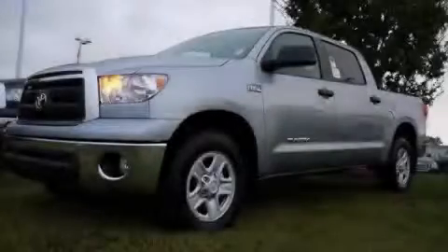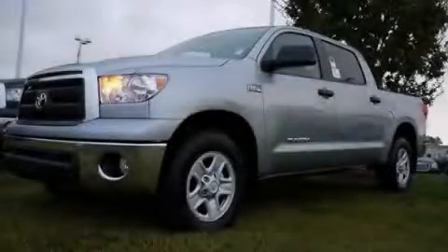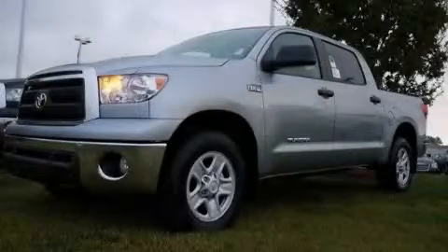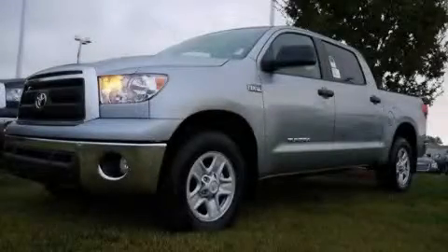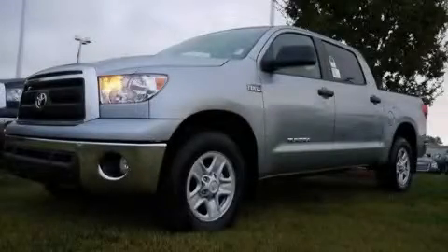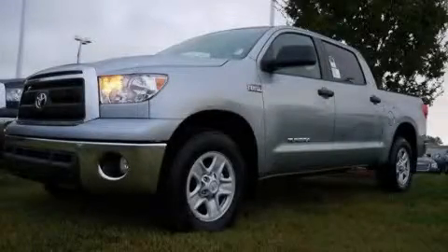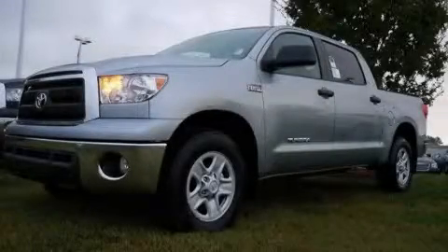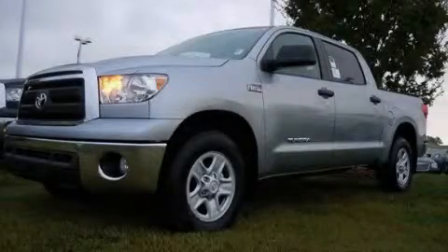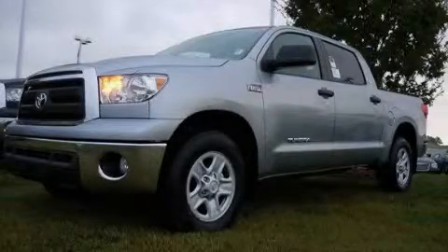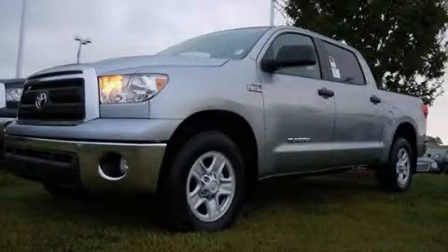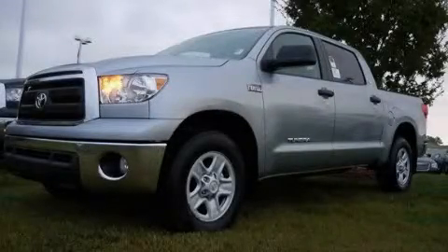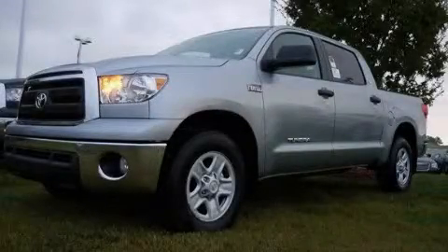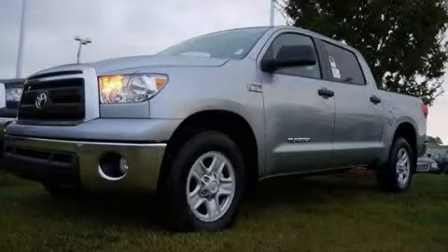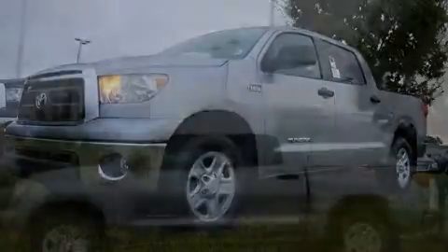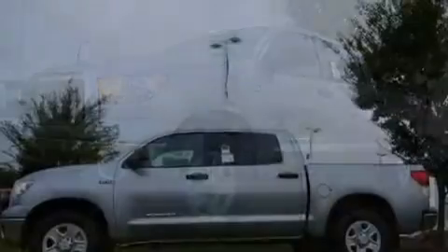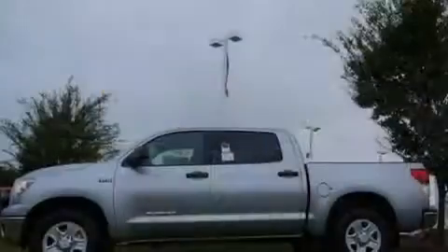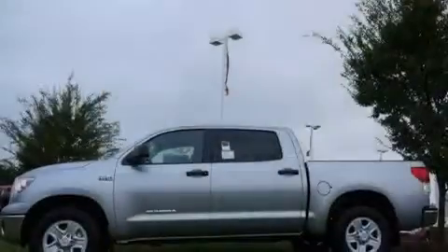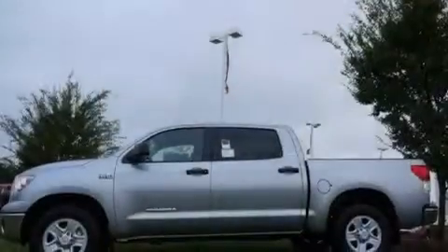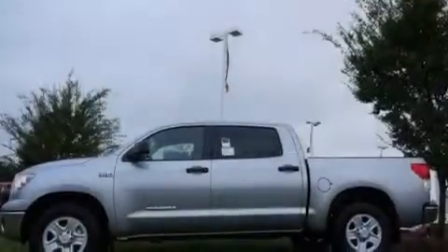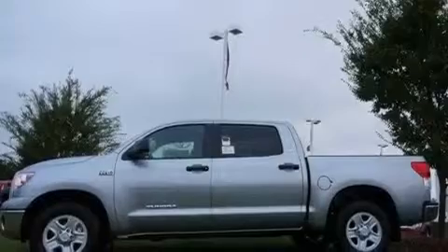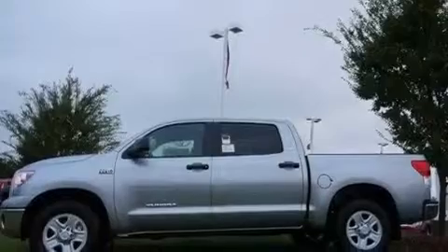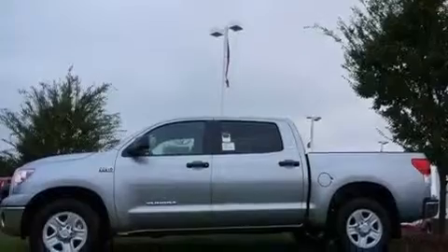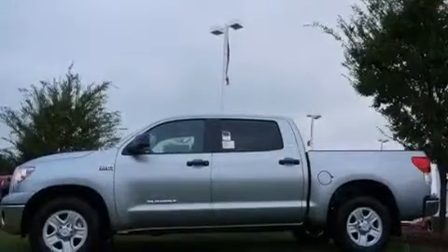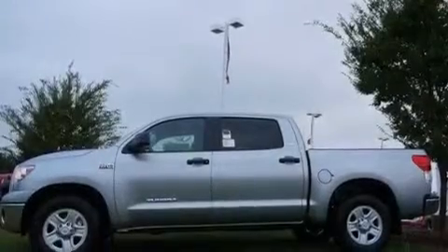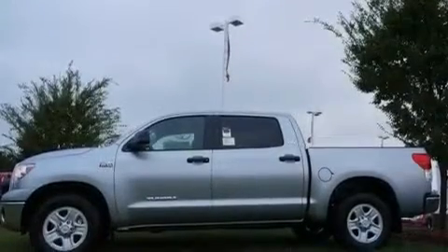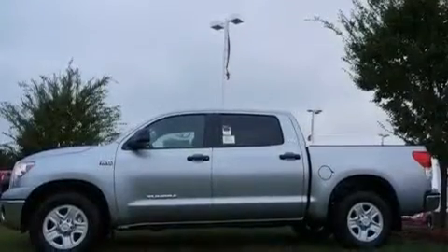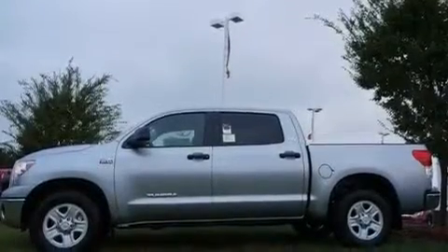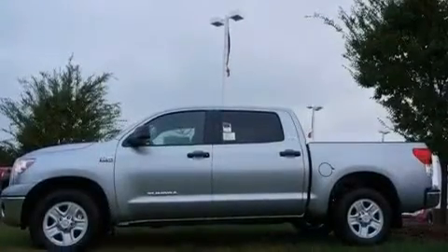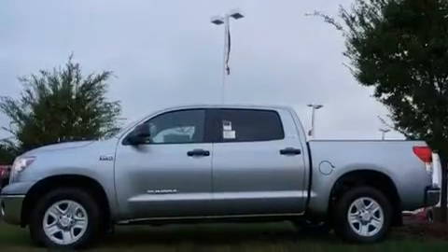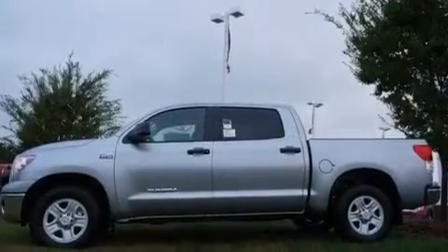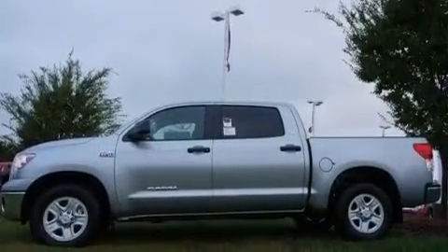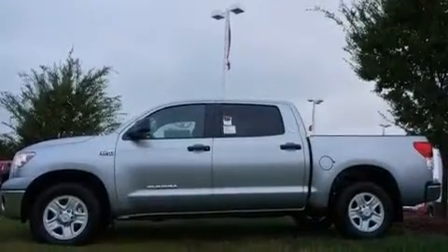This is a brand new 2011 Toyota Tundra. Whether hauling, commuting, or towing, this truck is the right one for you.